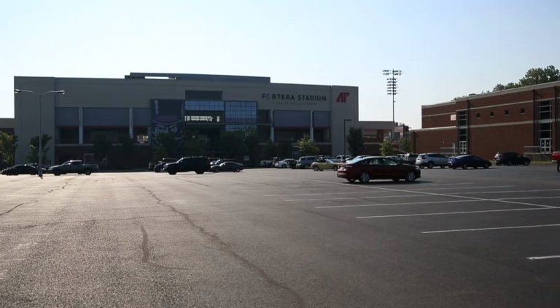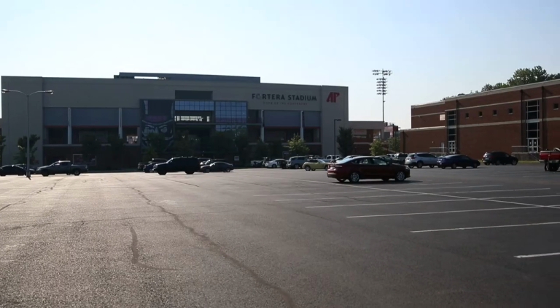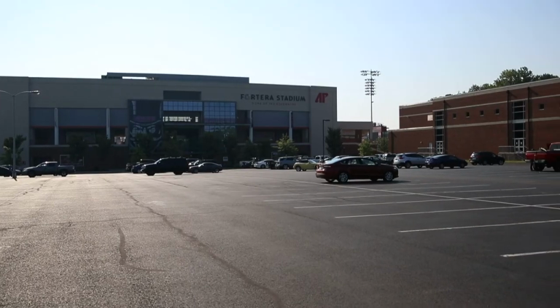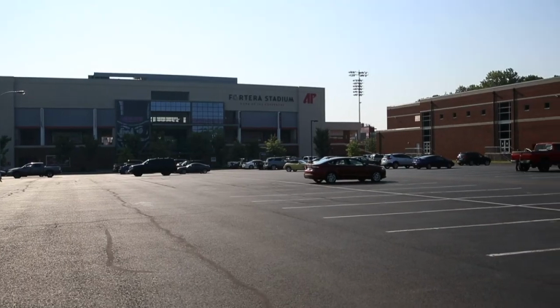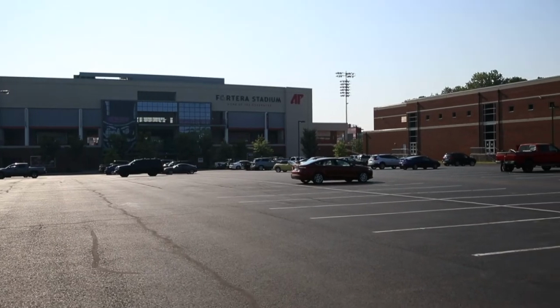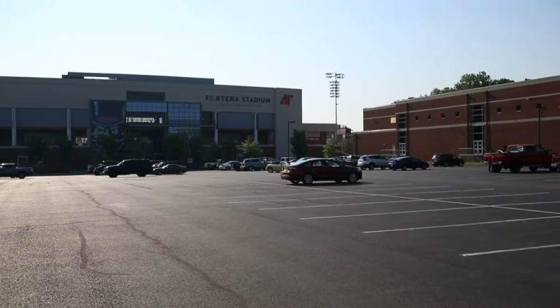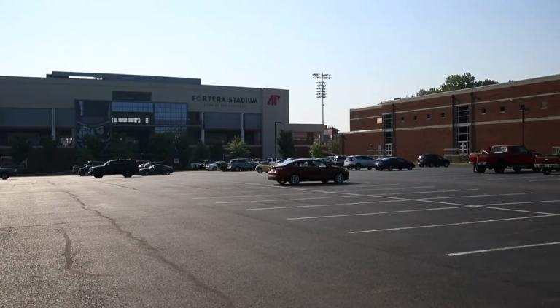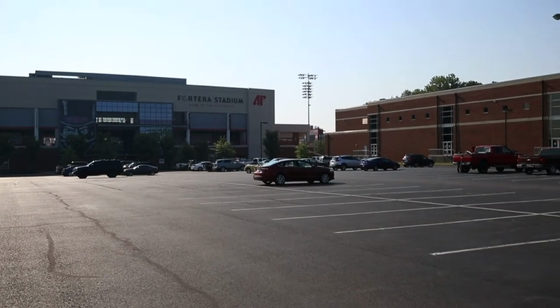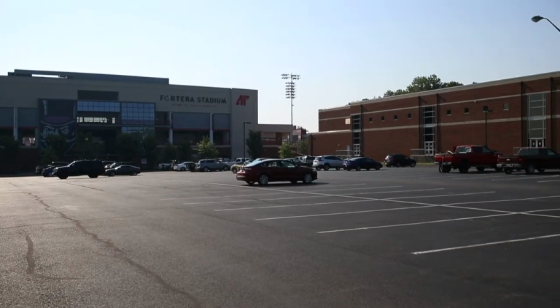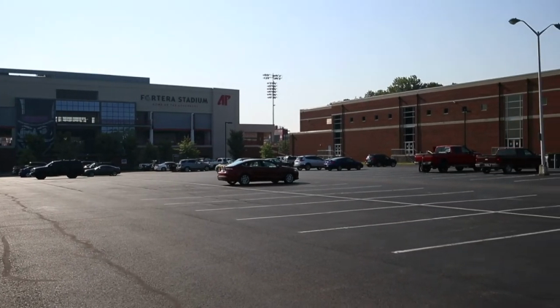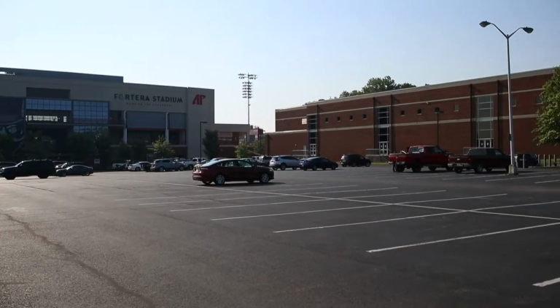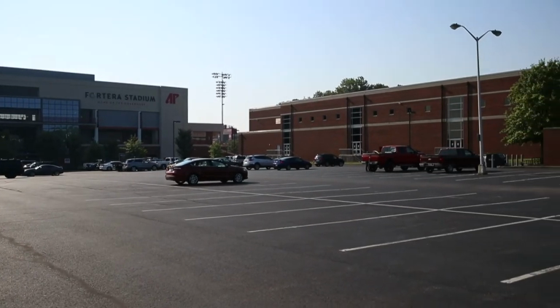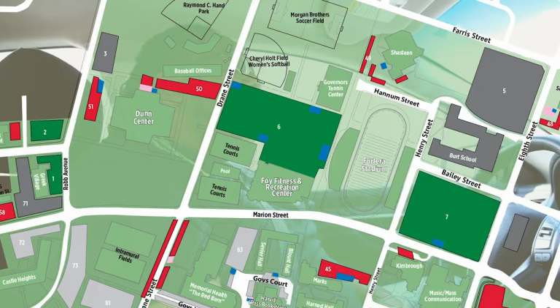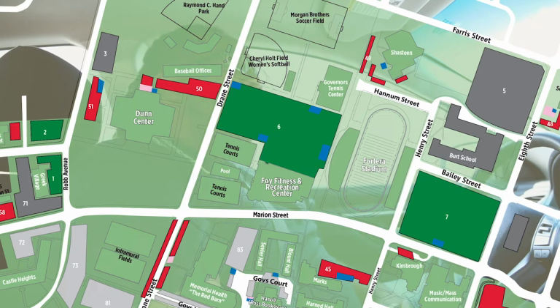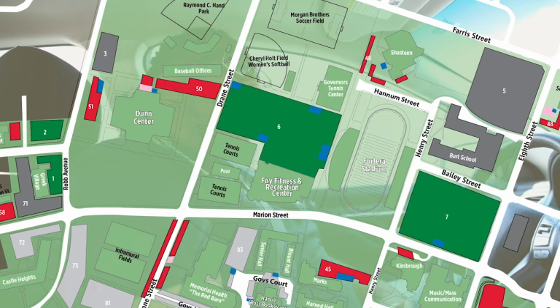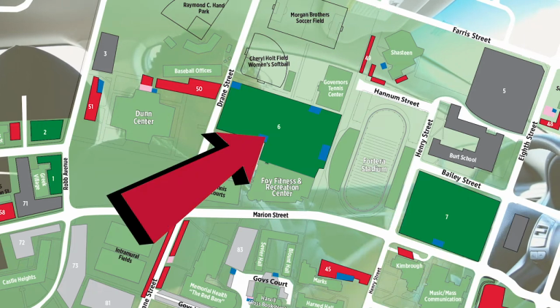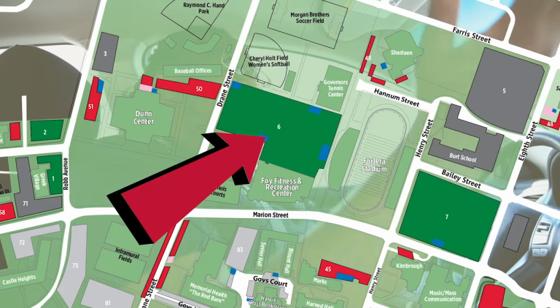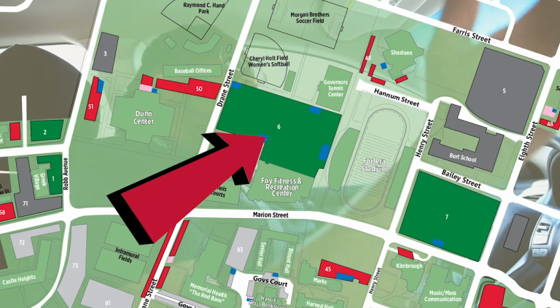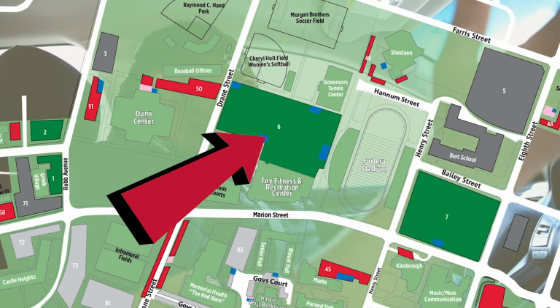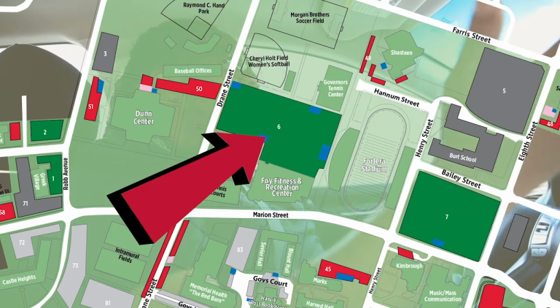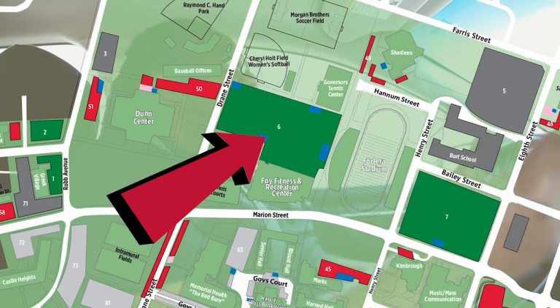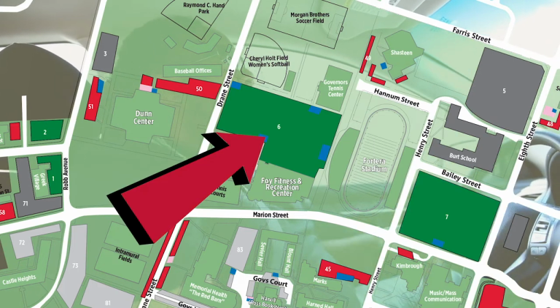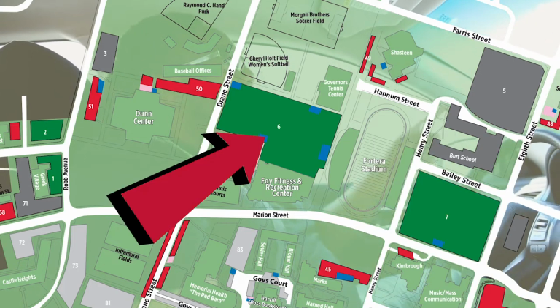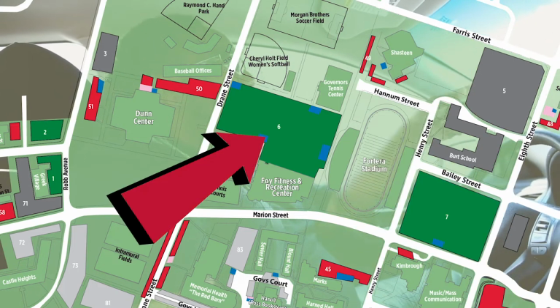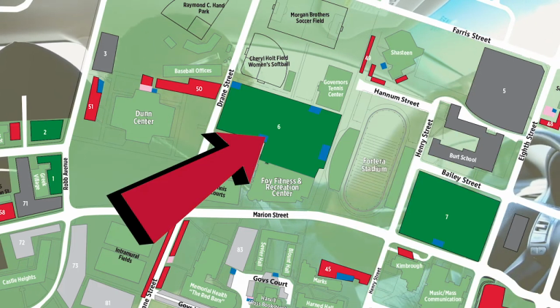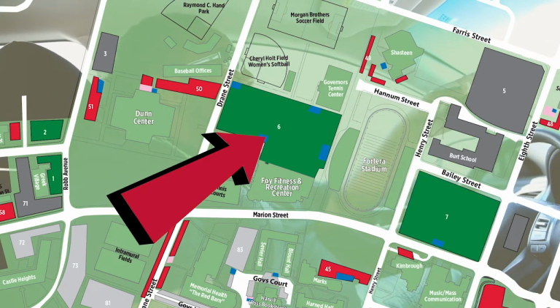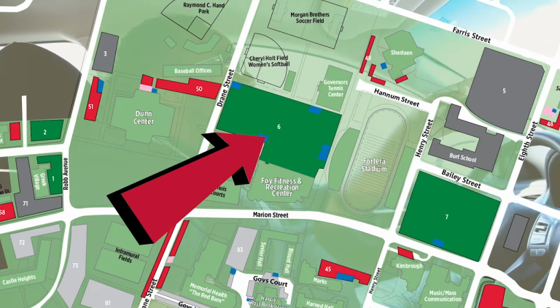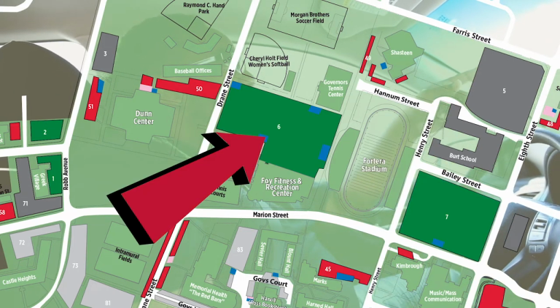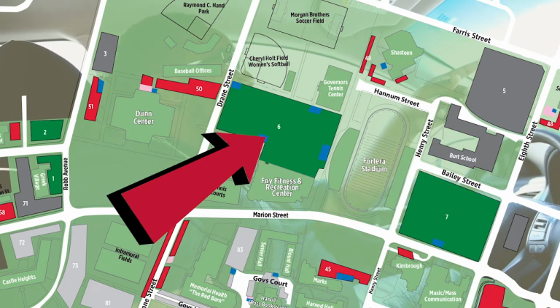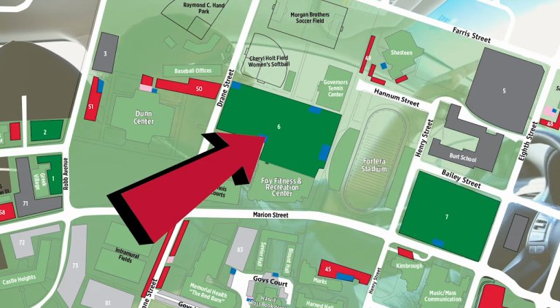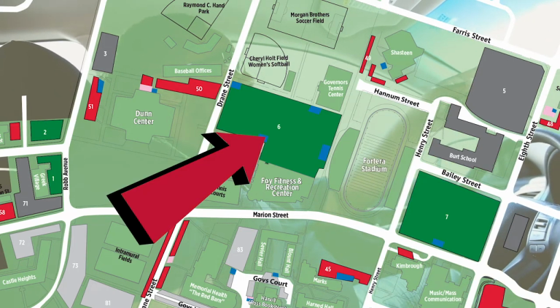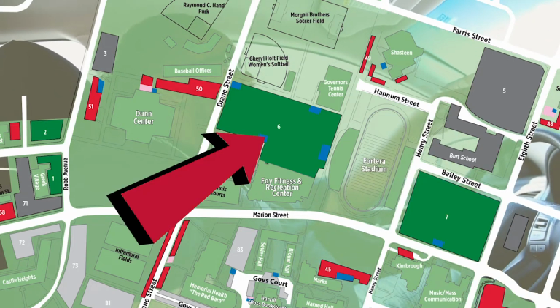Another great parking lot to park in is the Foy lot. It's right behind the Foy, right next to the Fort Harris Stadium.